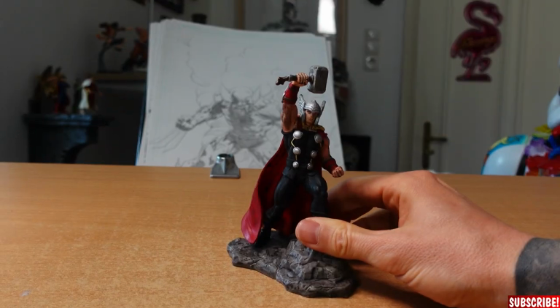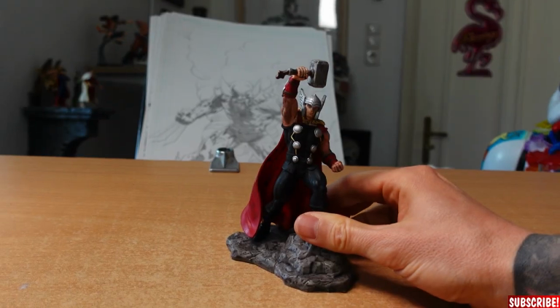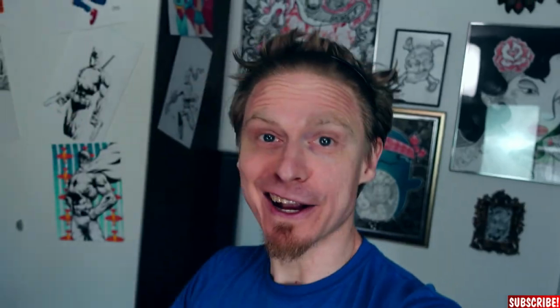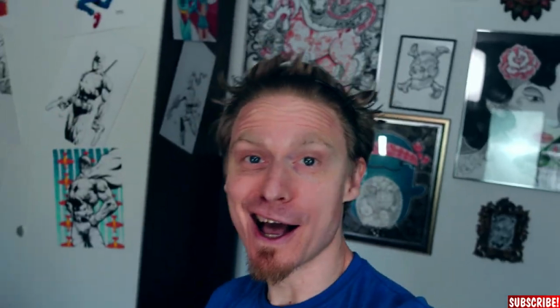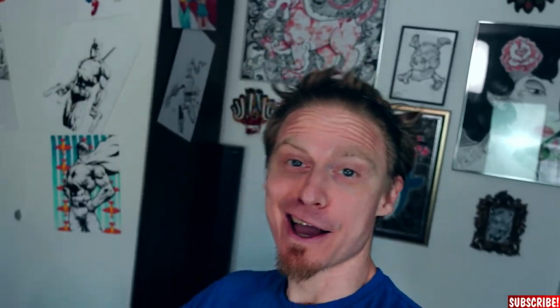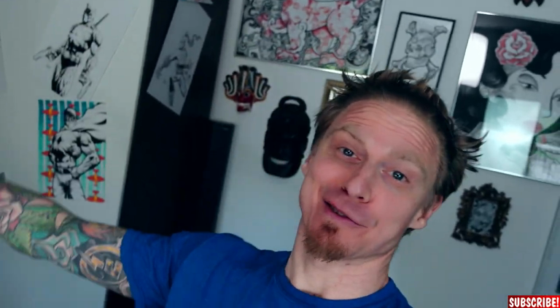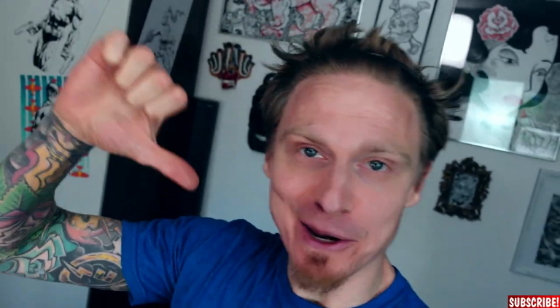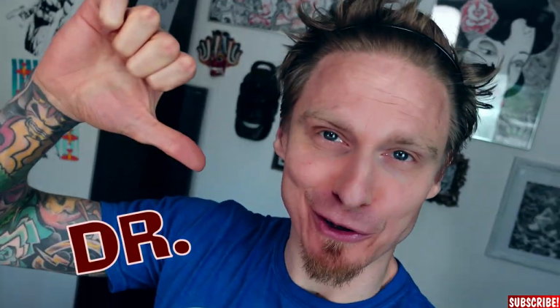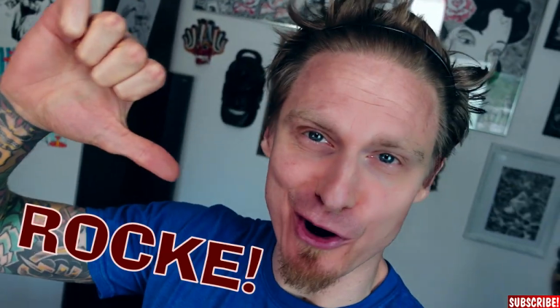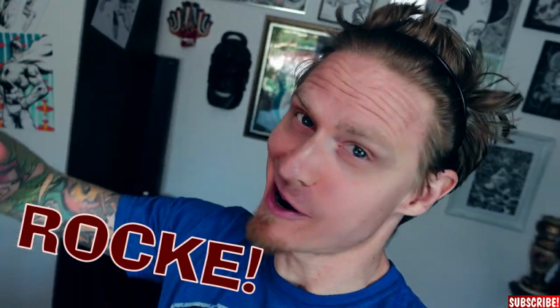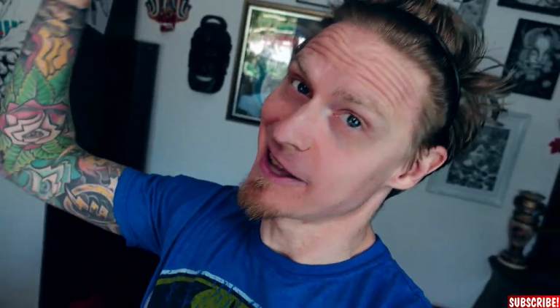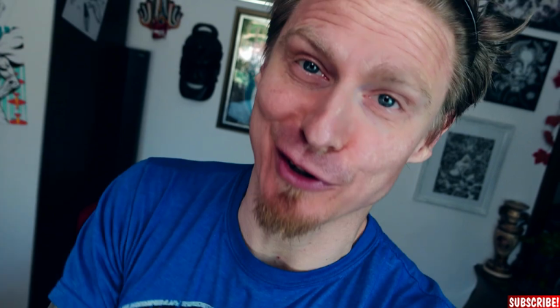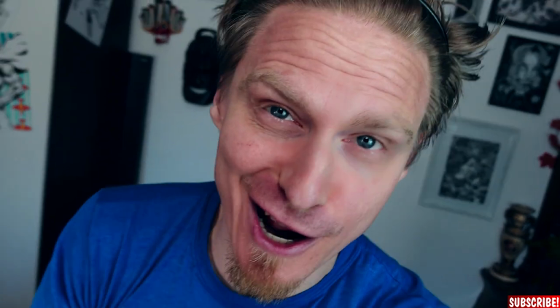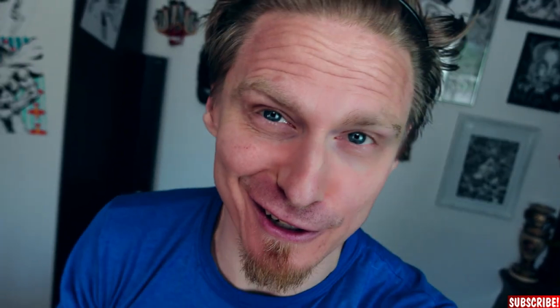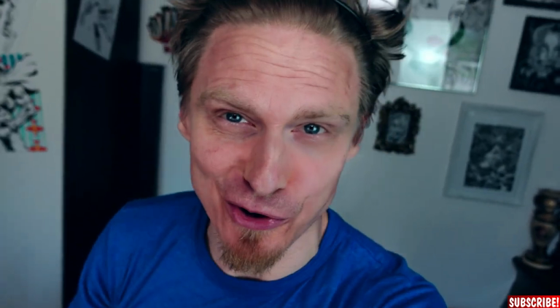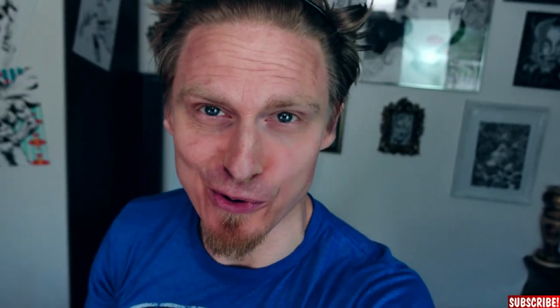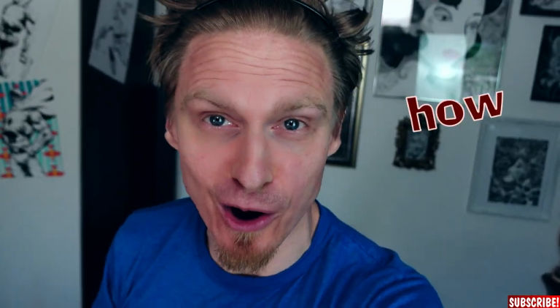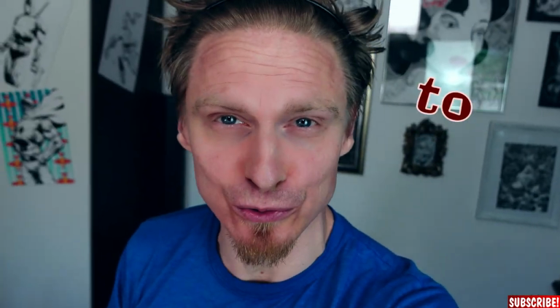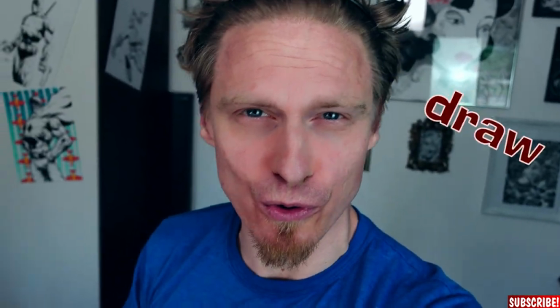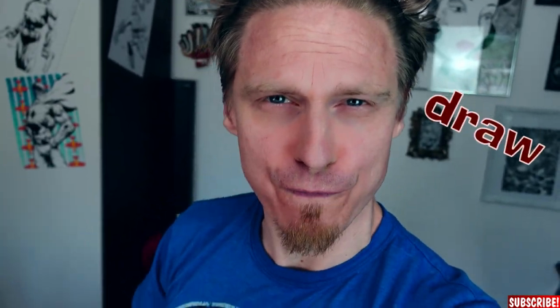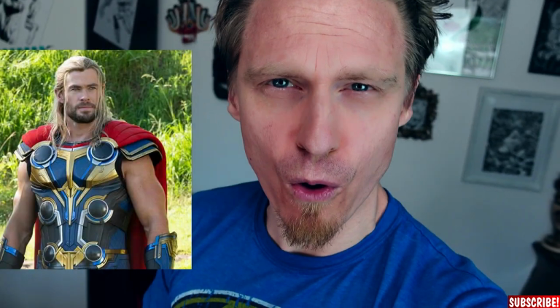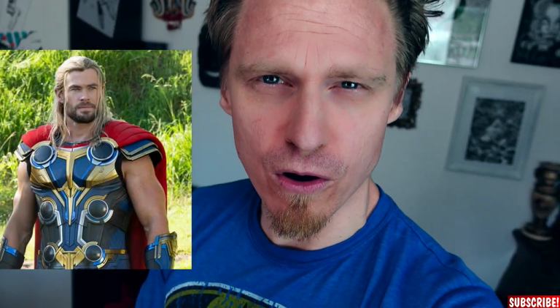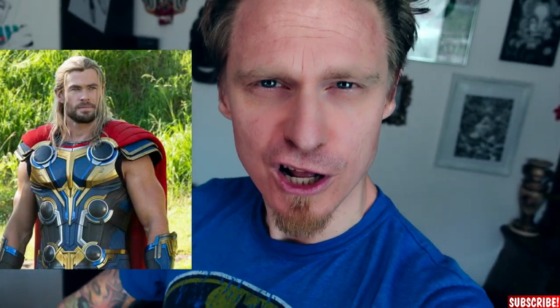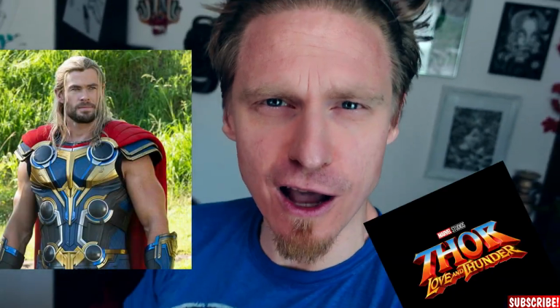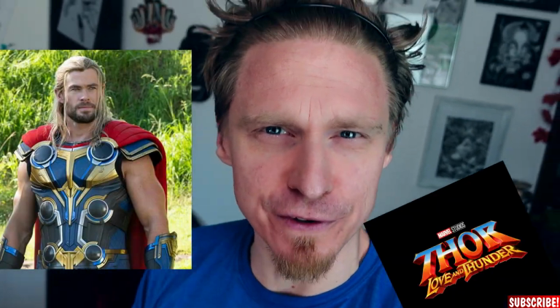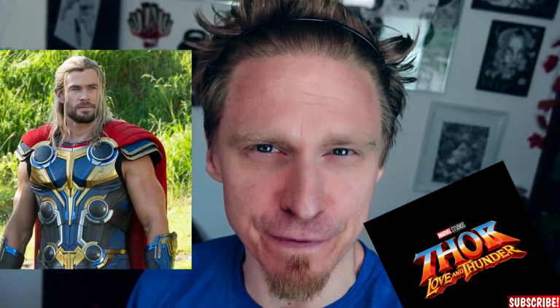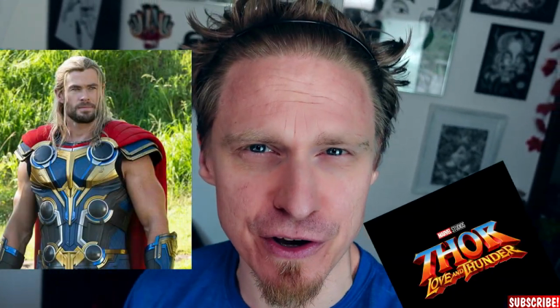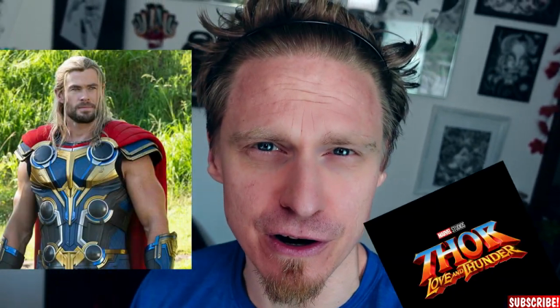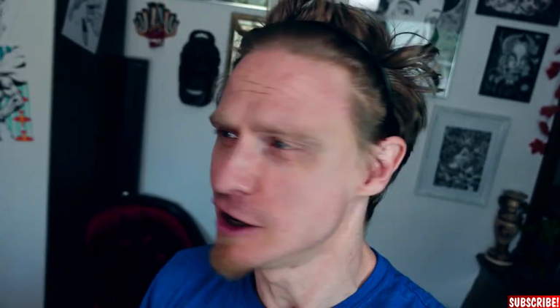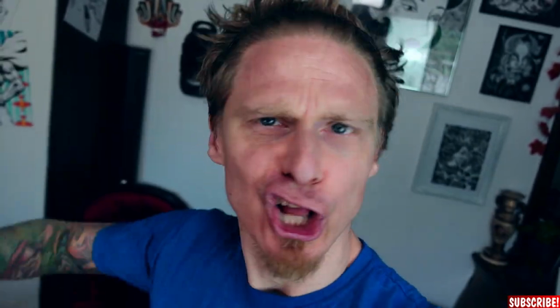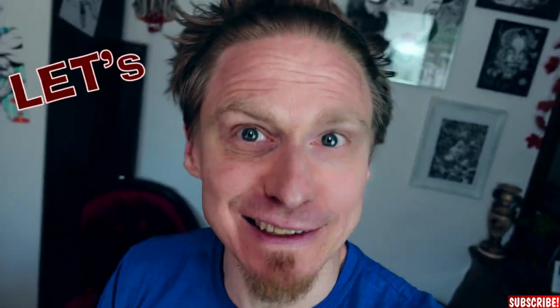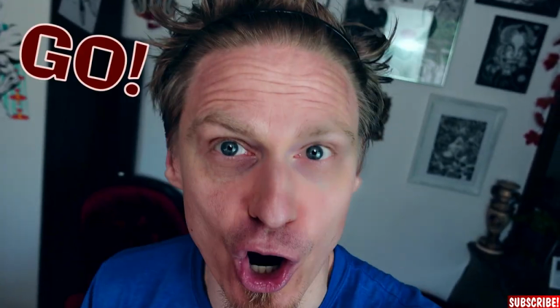Hi guys, my name is Dr. Rocker and today I'll show you how to draw Thor Love and Thunder. Let's go!